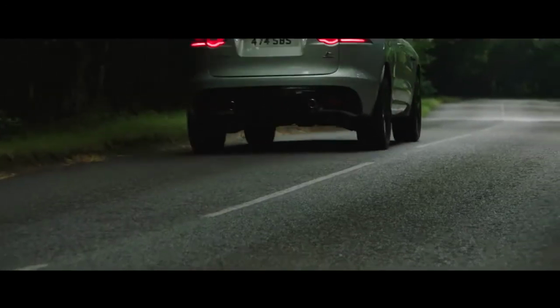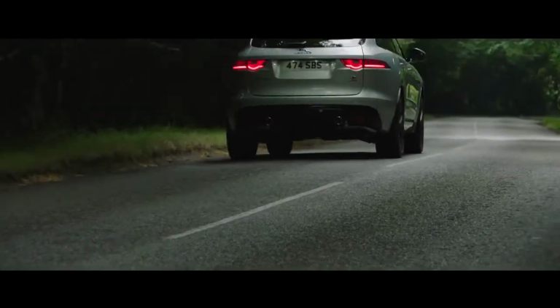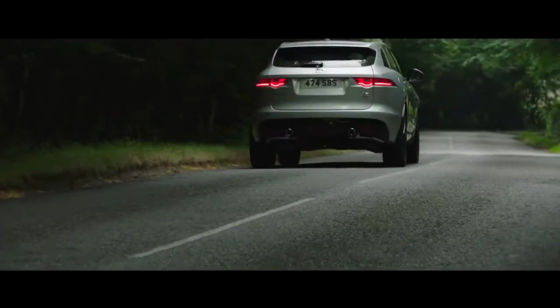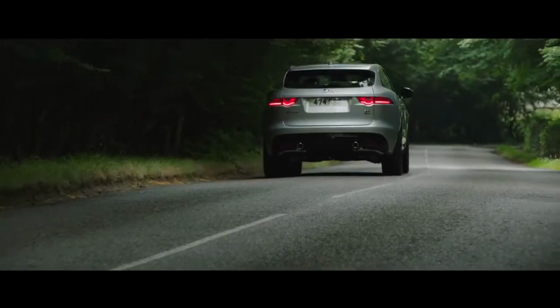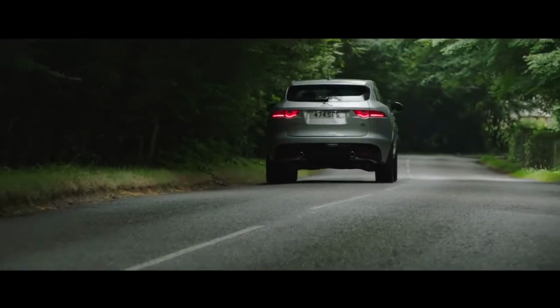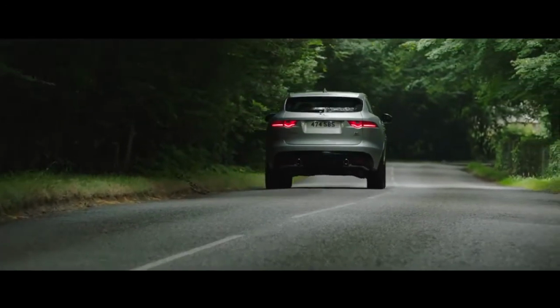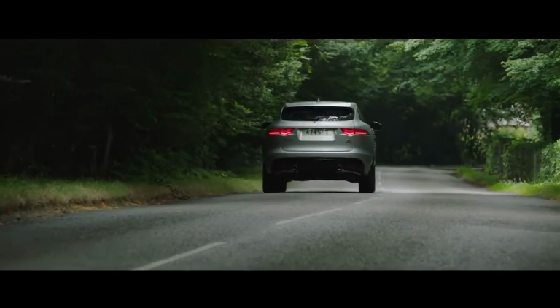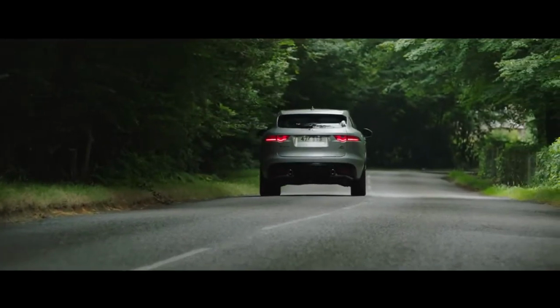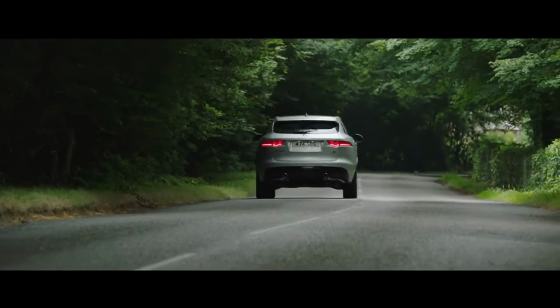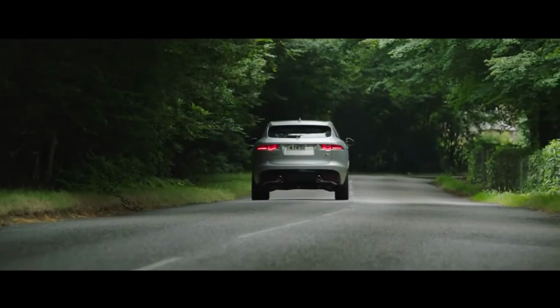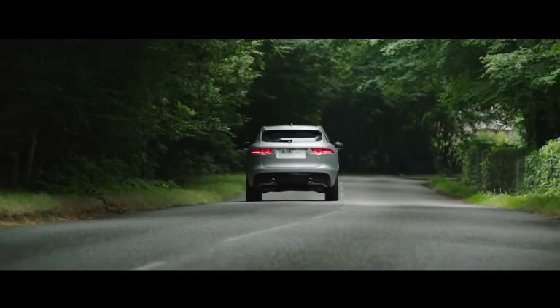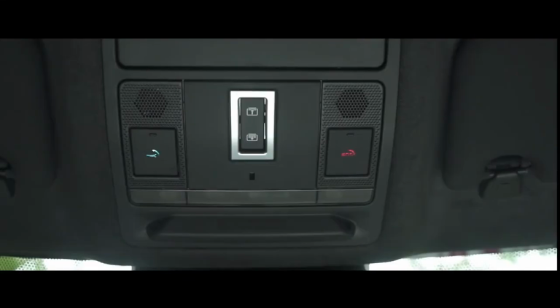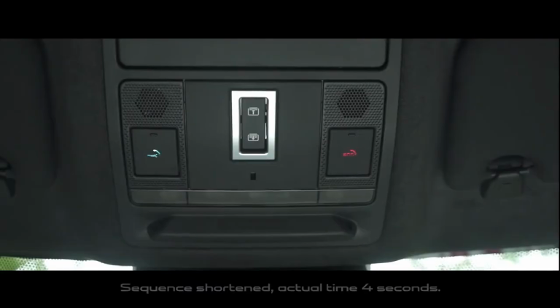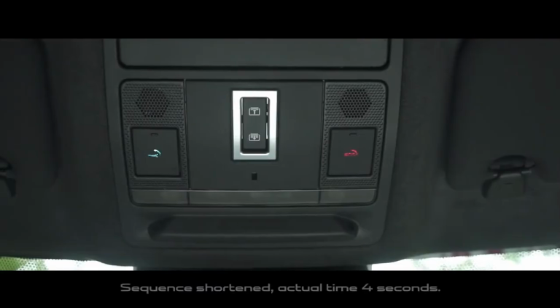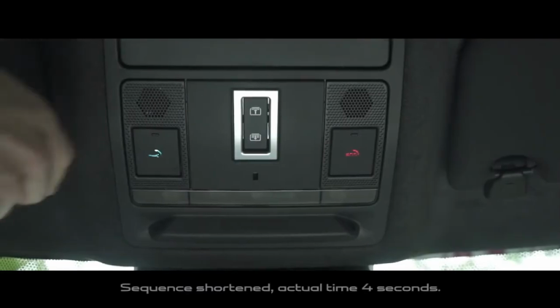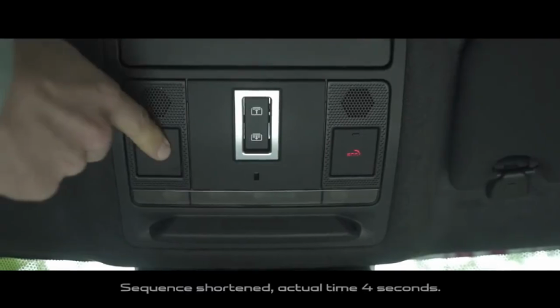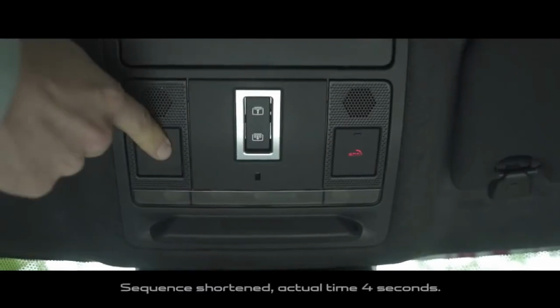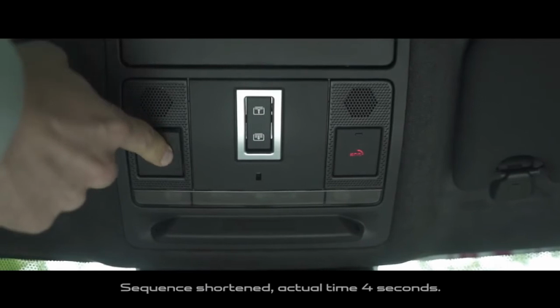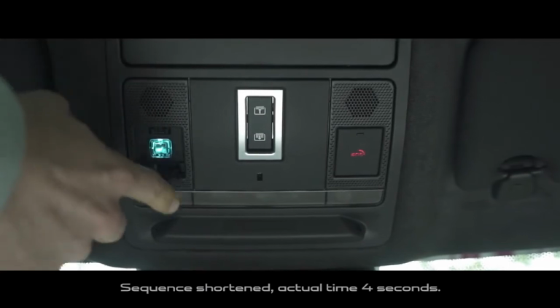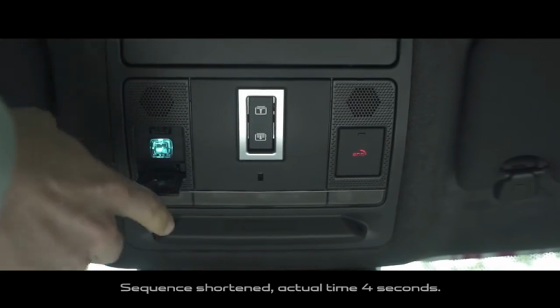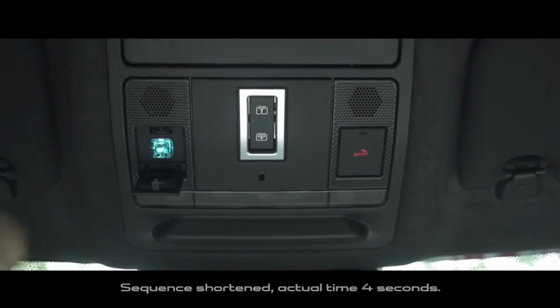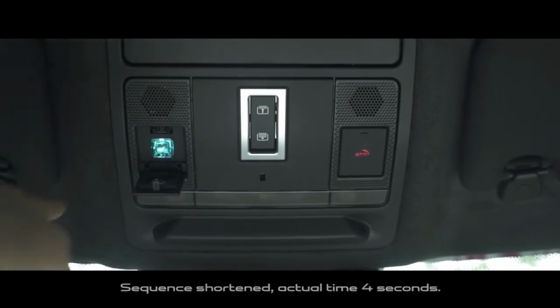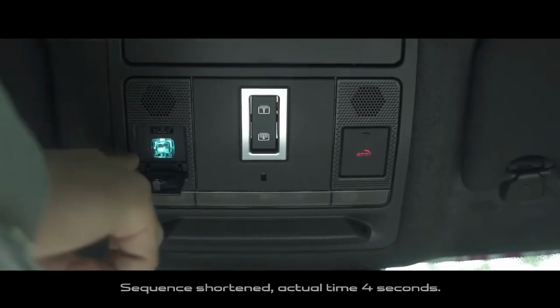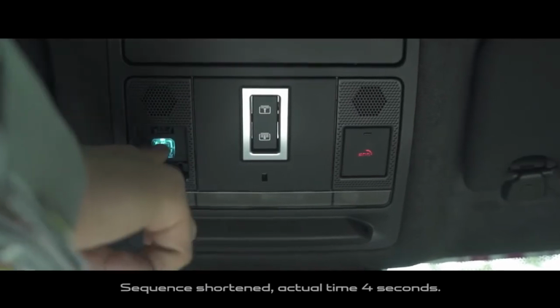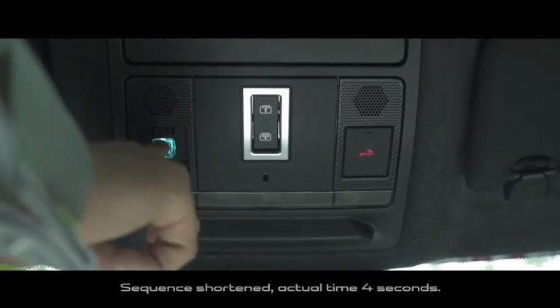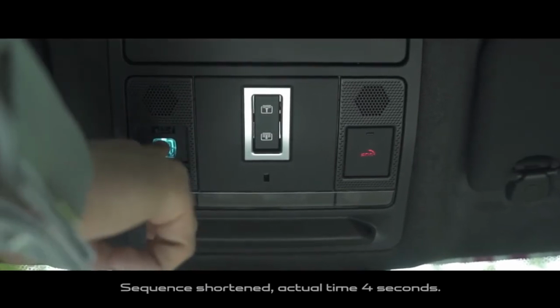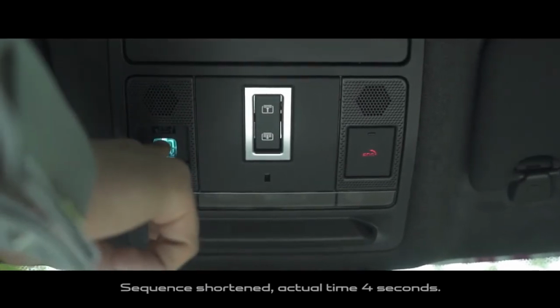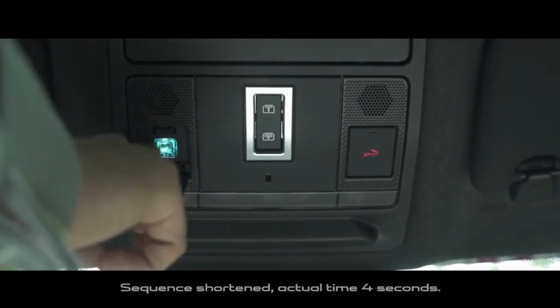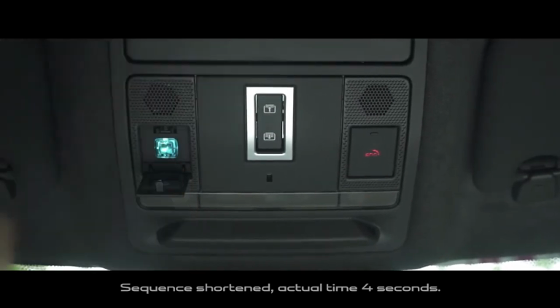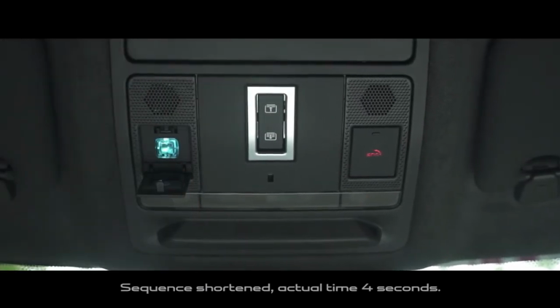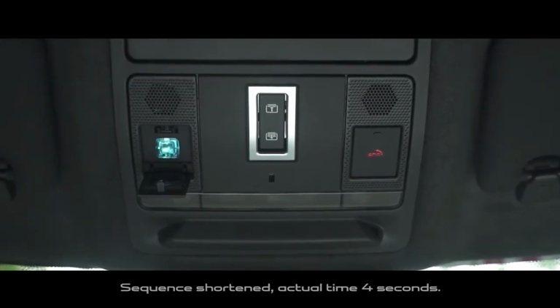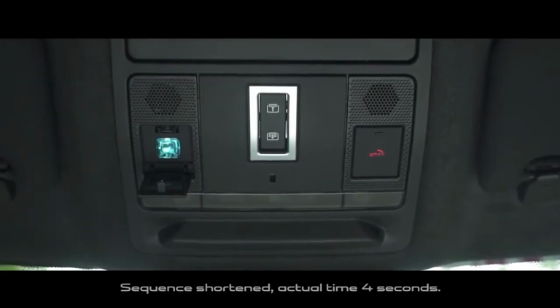If your vehicle breaks down, you can press a button overhead to speak directly to the Jaguar assistance team.